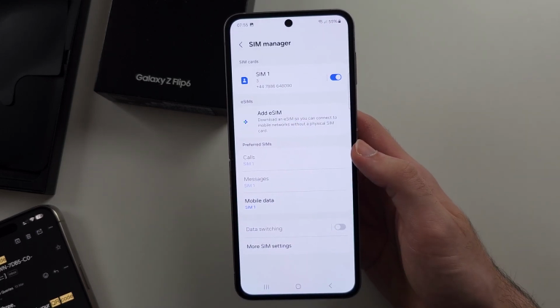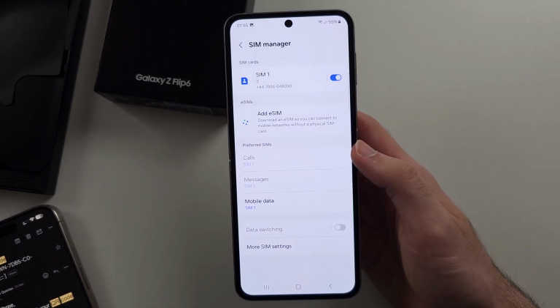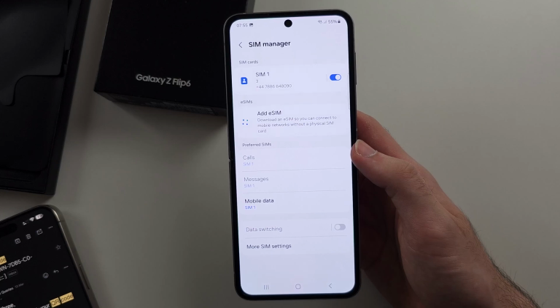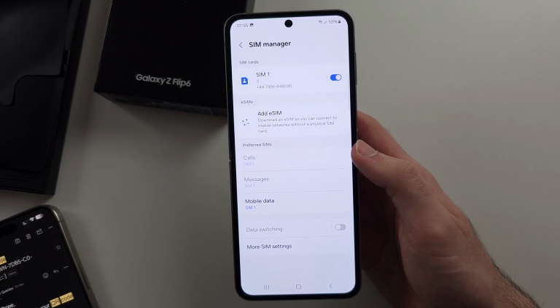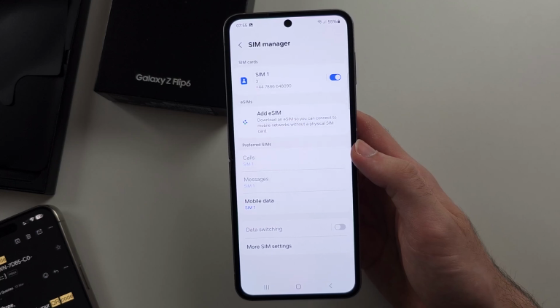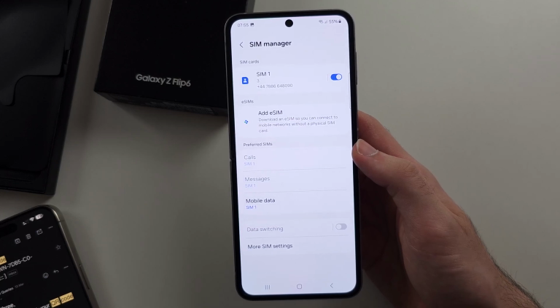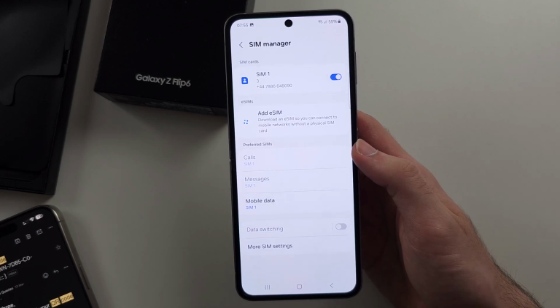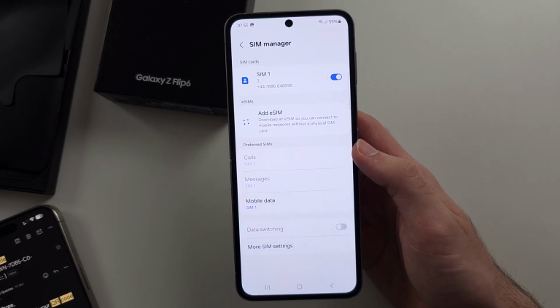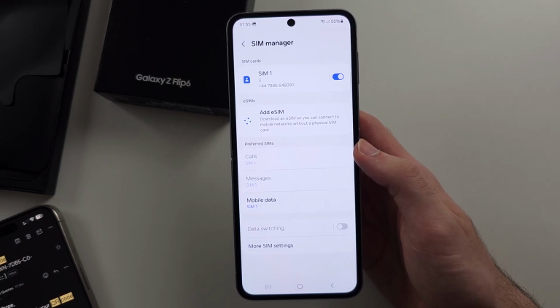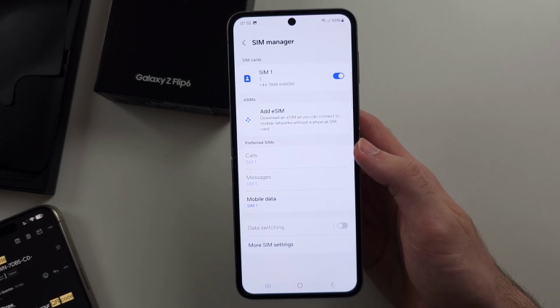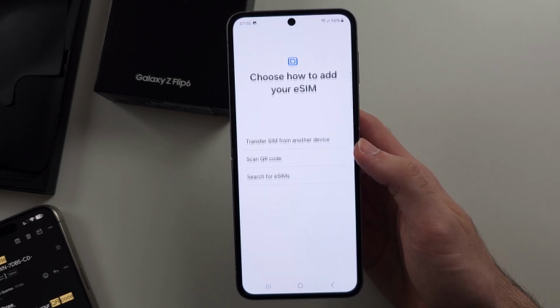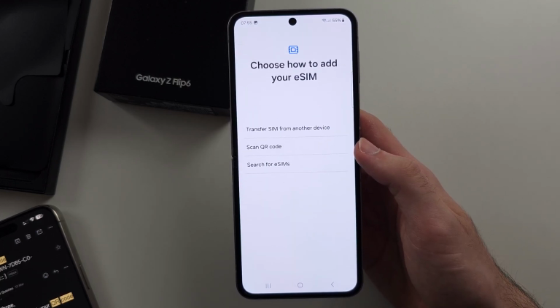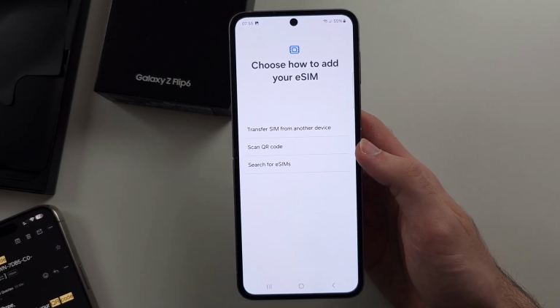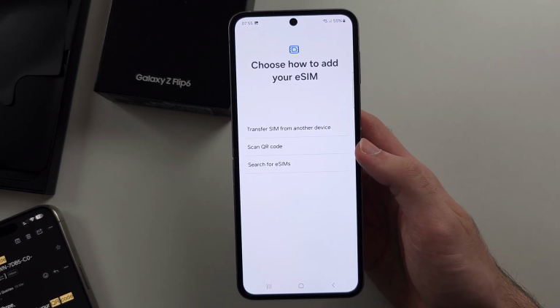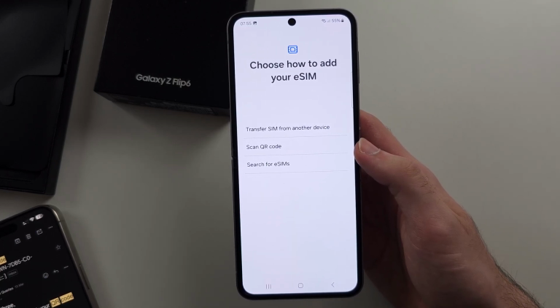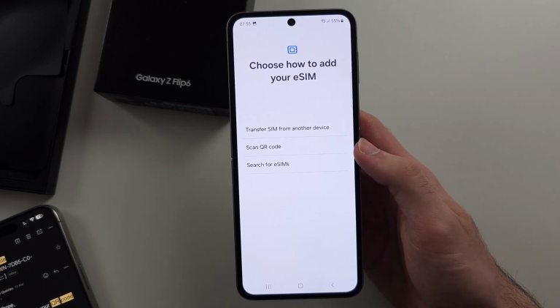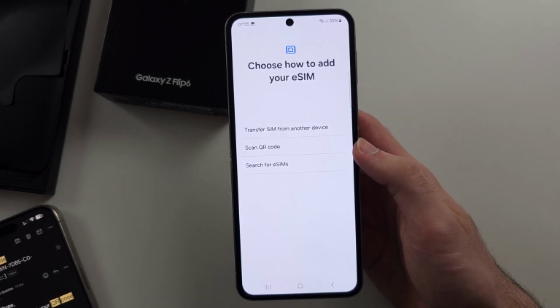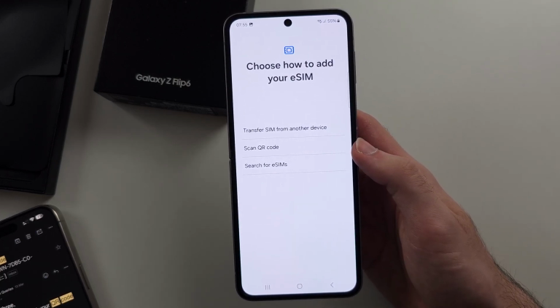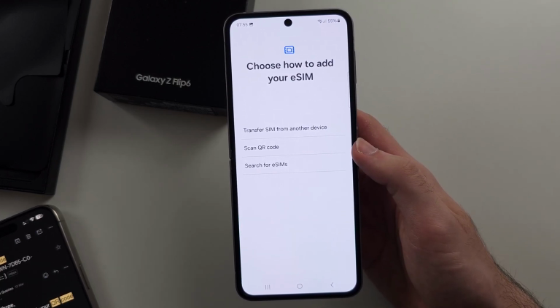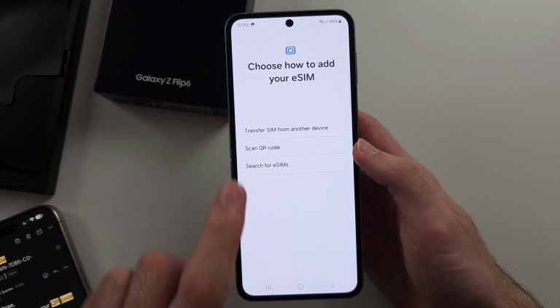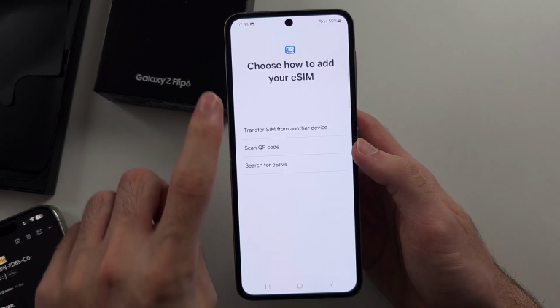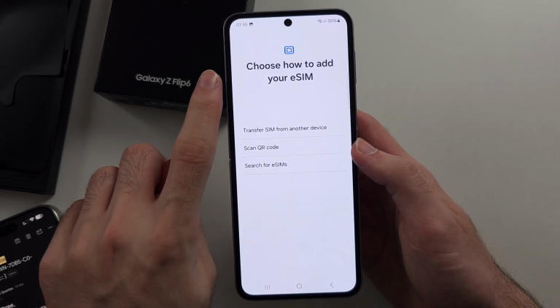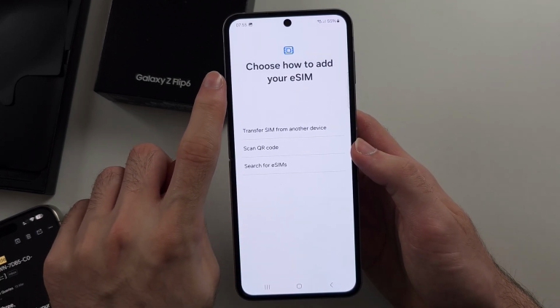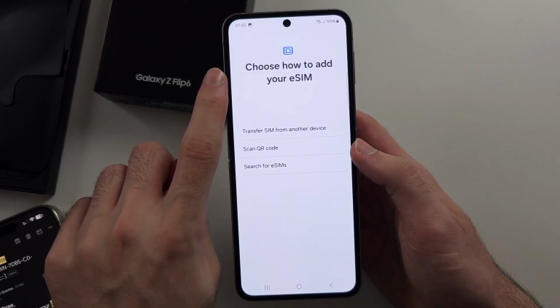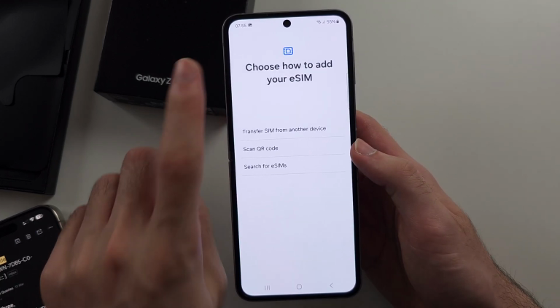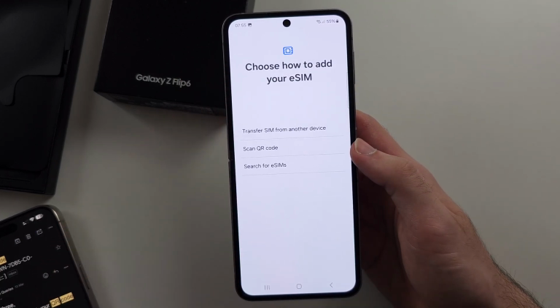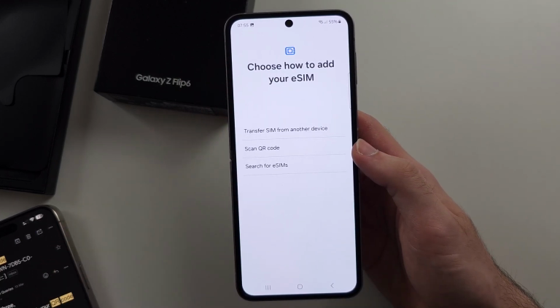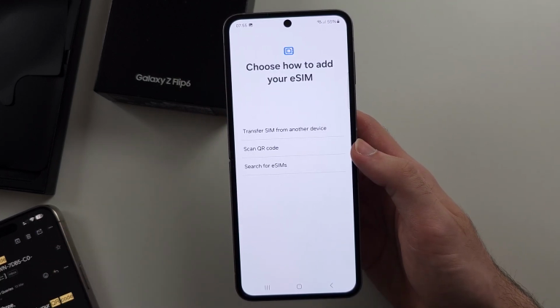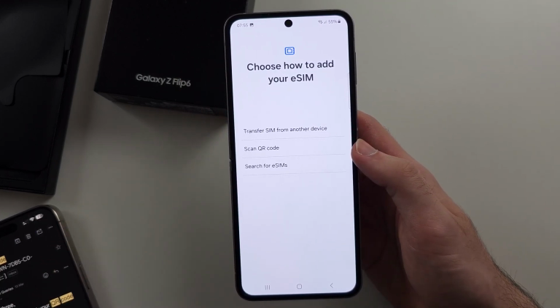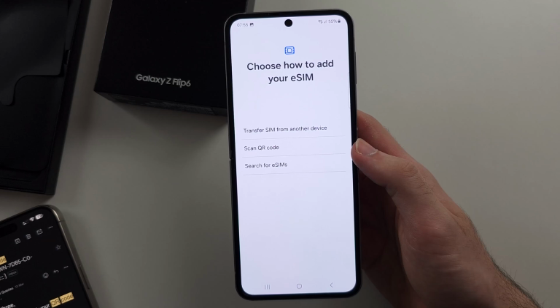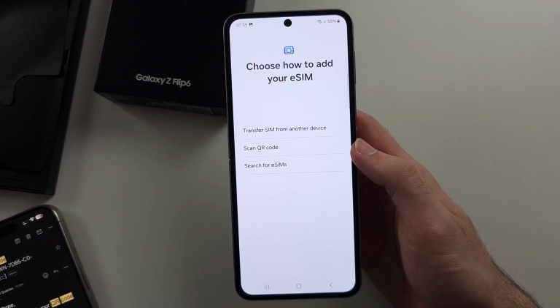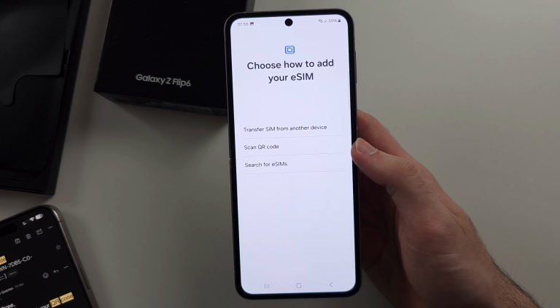Patiently wait for this to load. Now we see 'Choose how to add eSIM.'